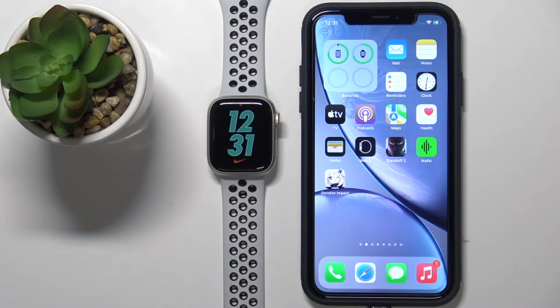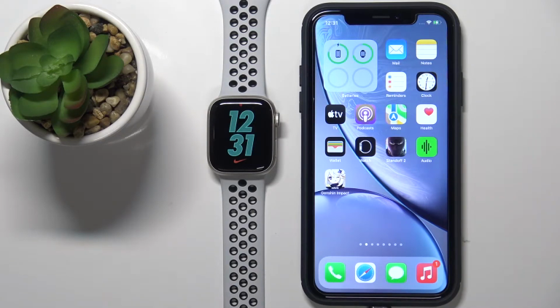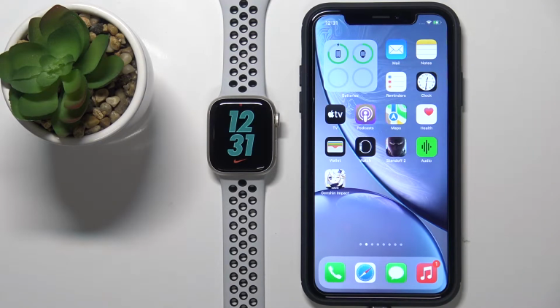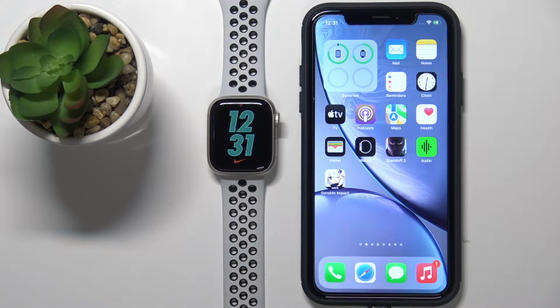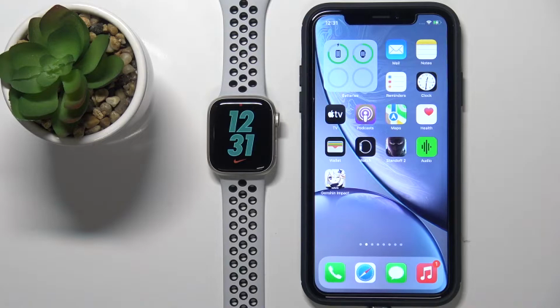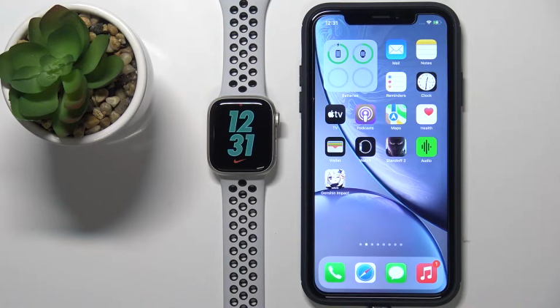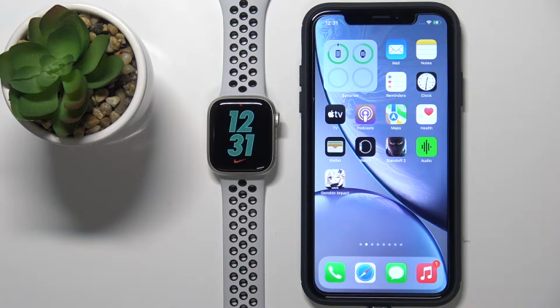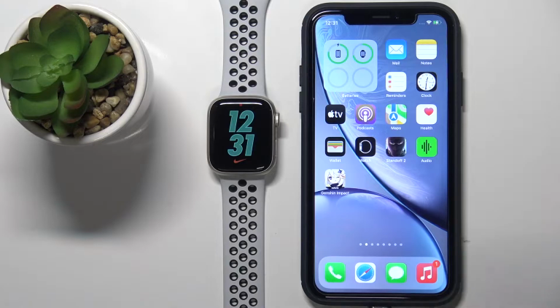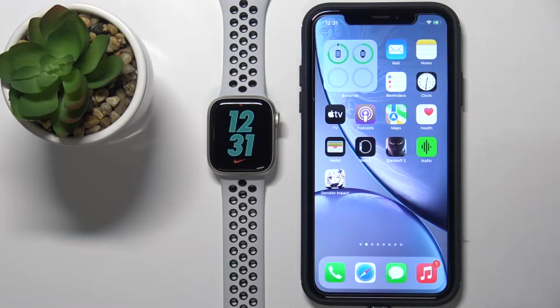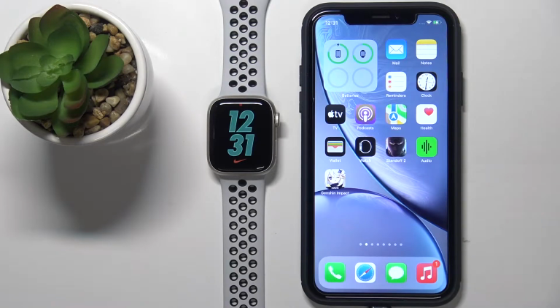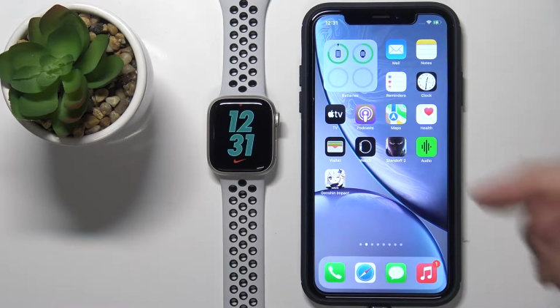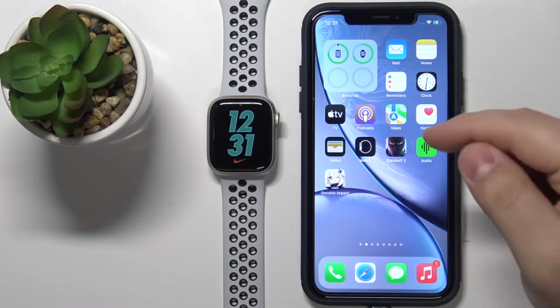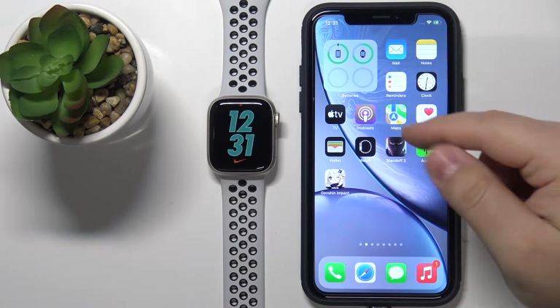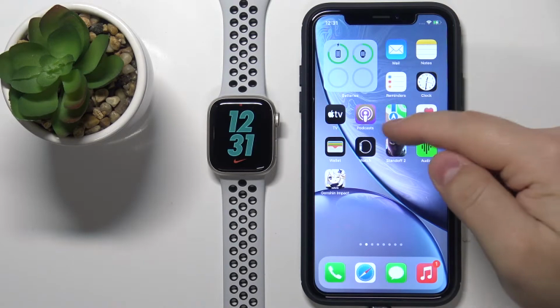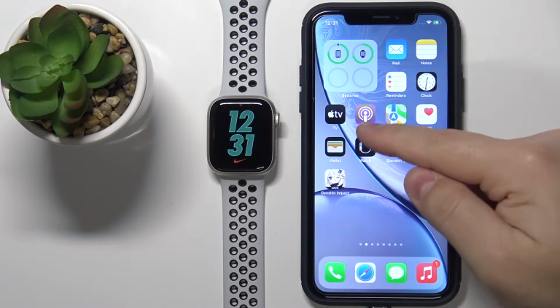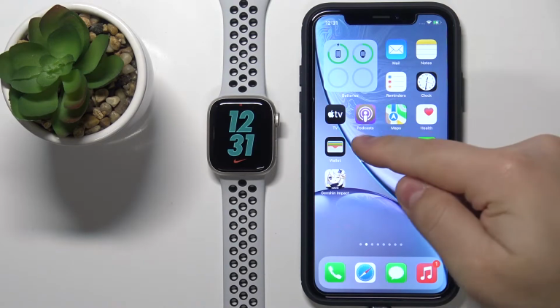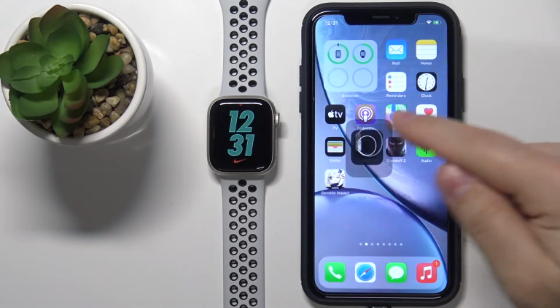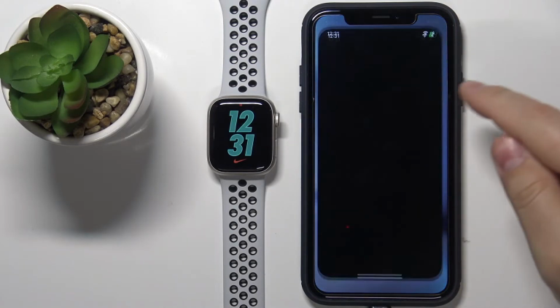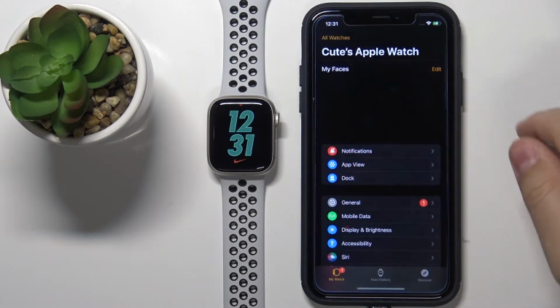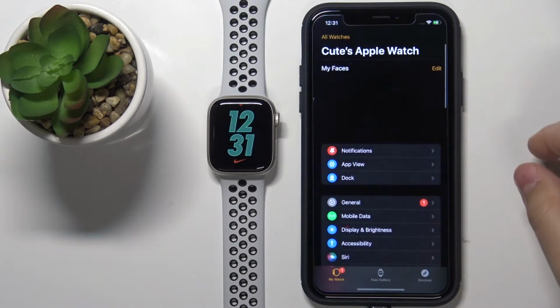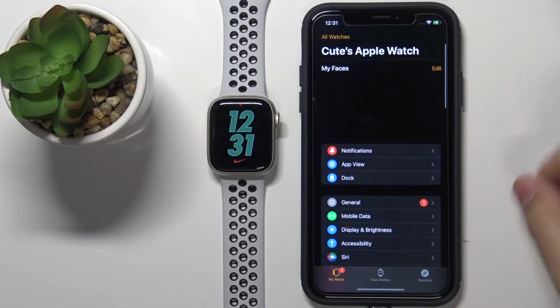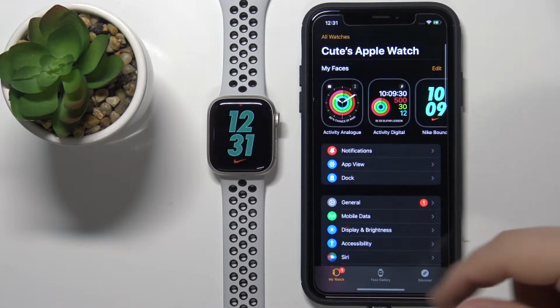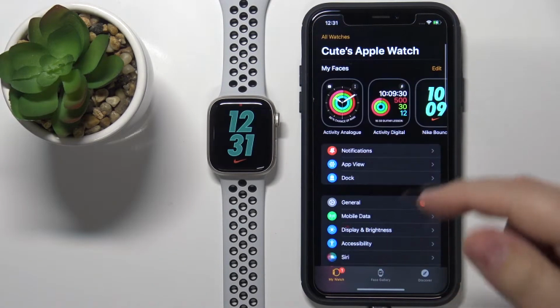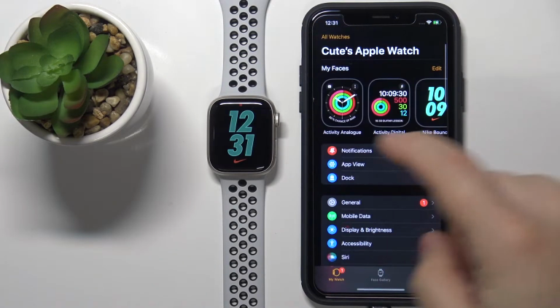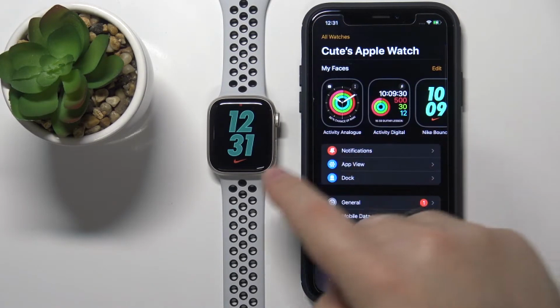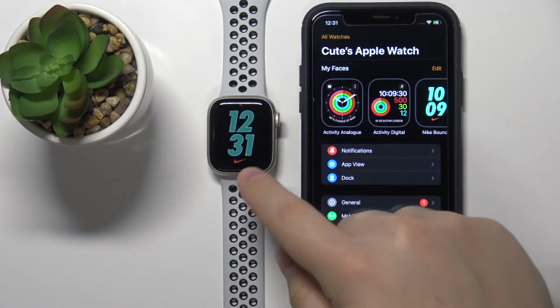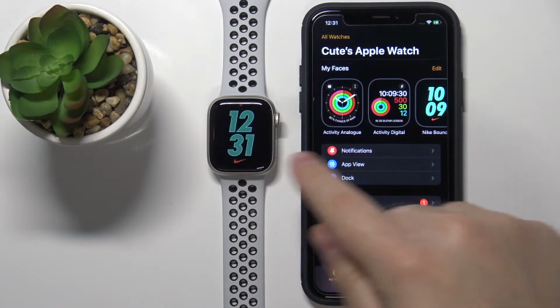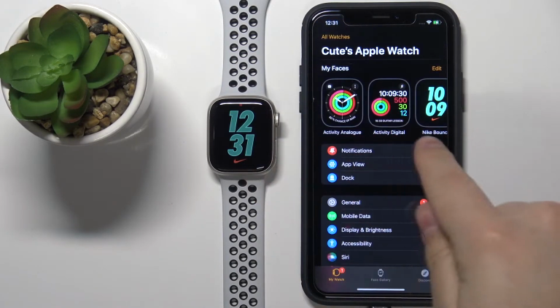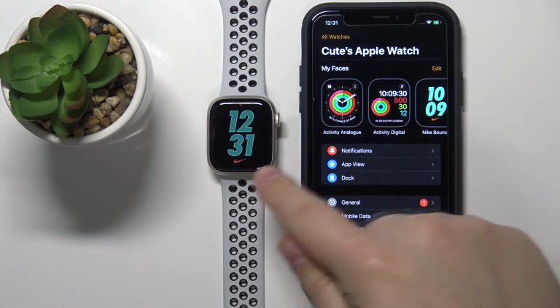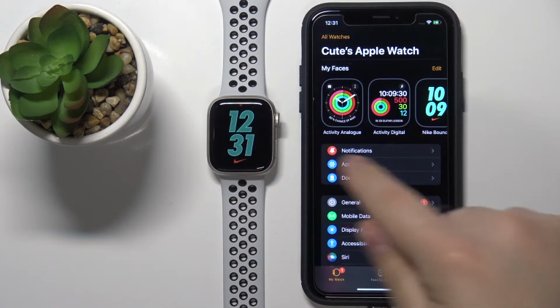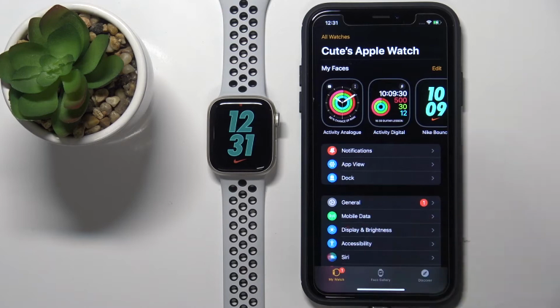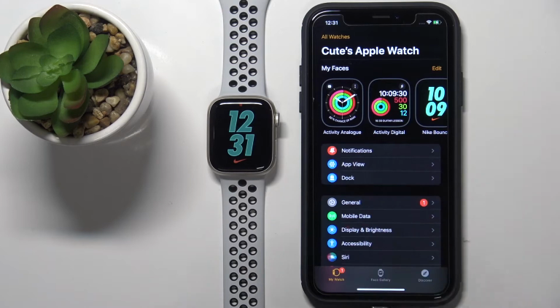First, we need to open the Watch app on our iPhone, and of course it has to be the iPhone connected to our Apple Watch.